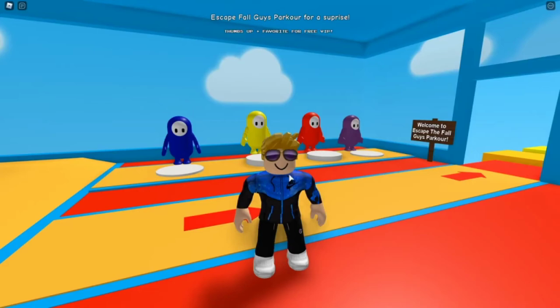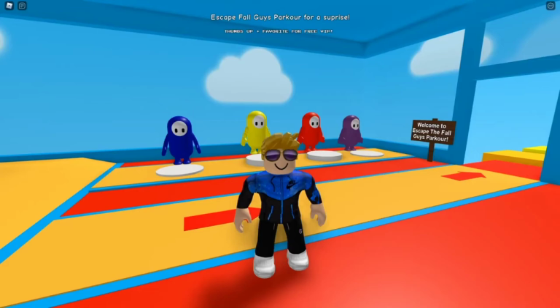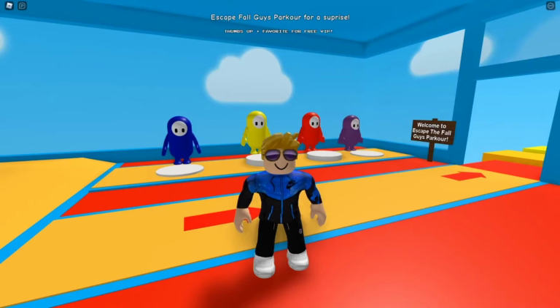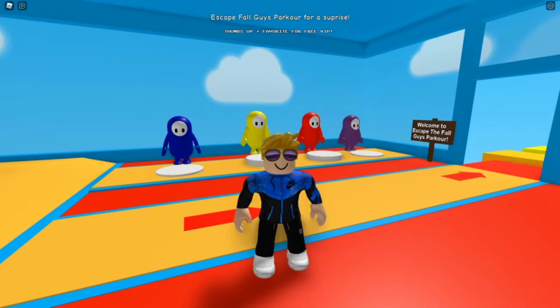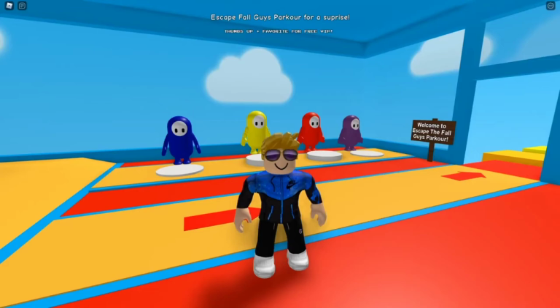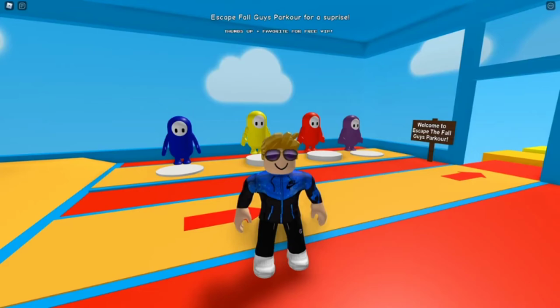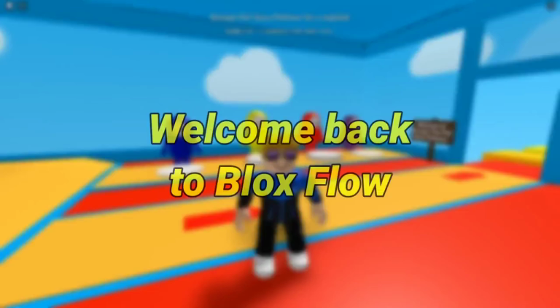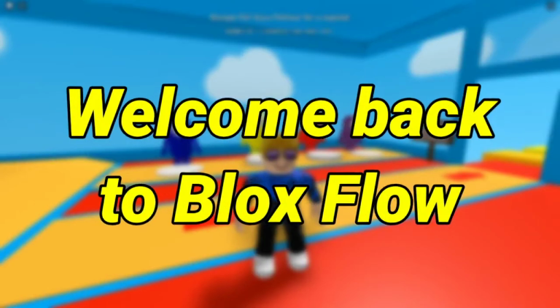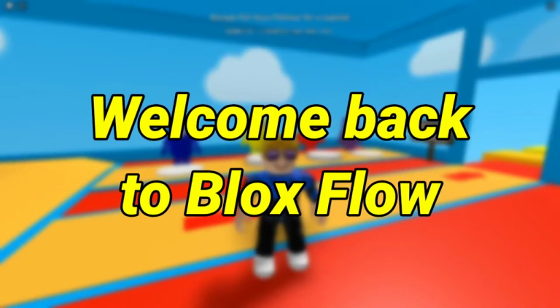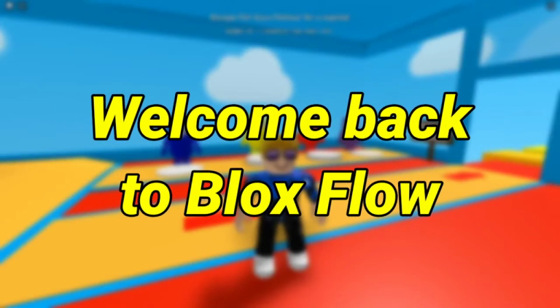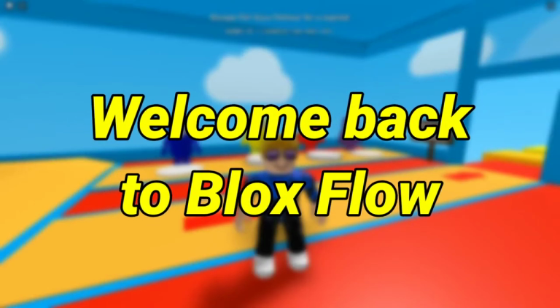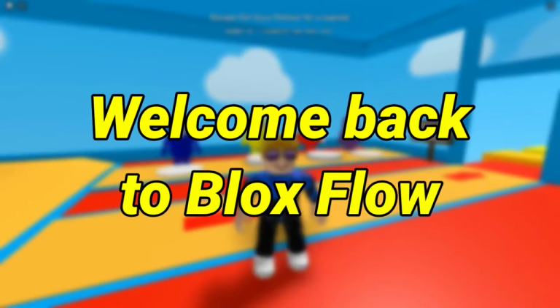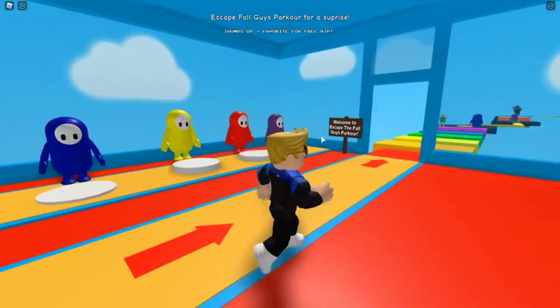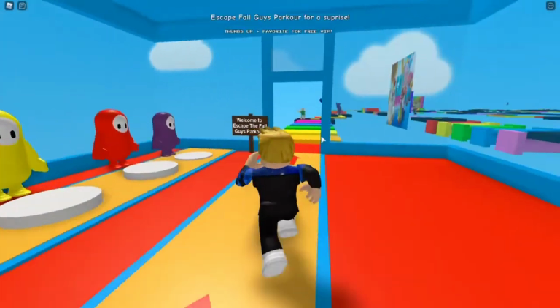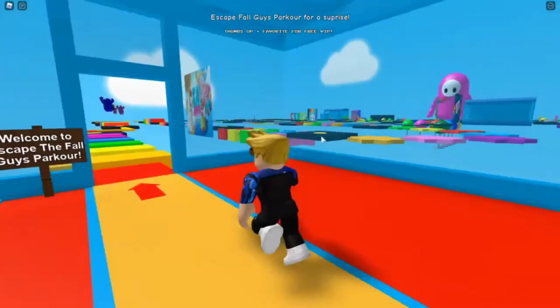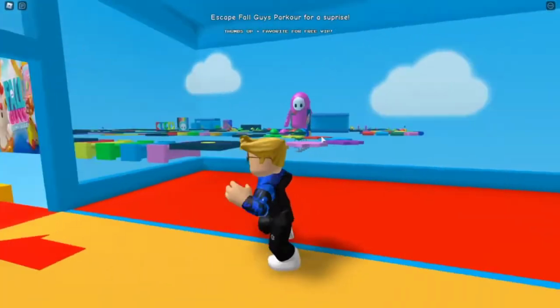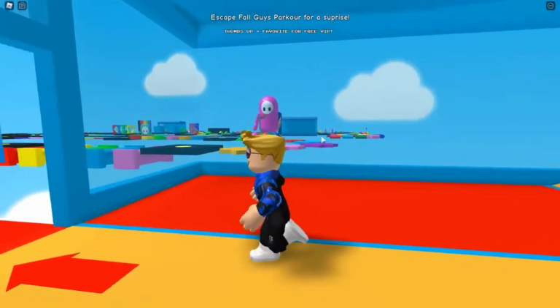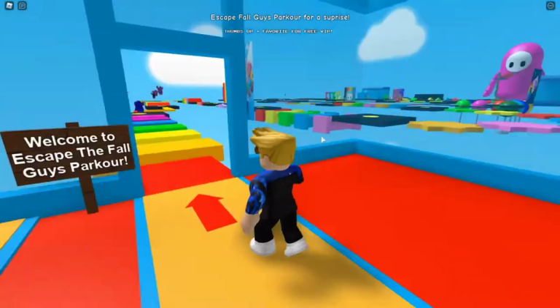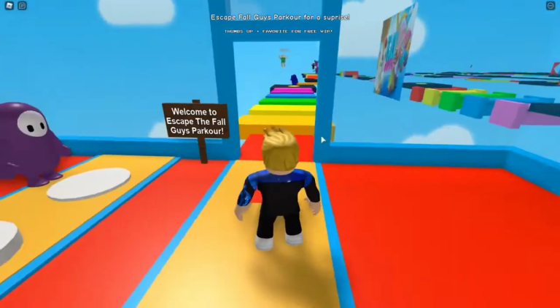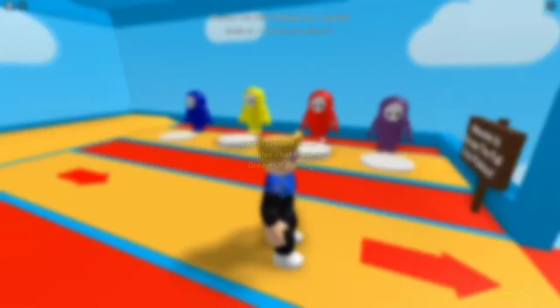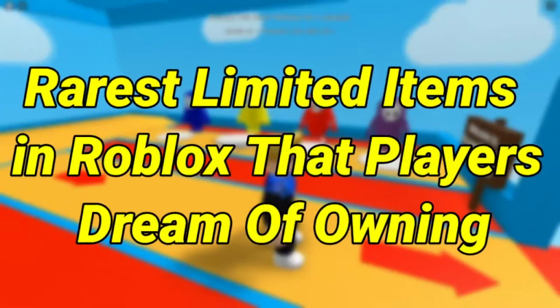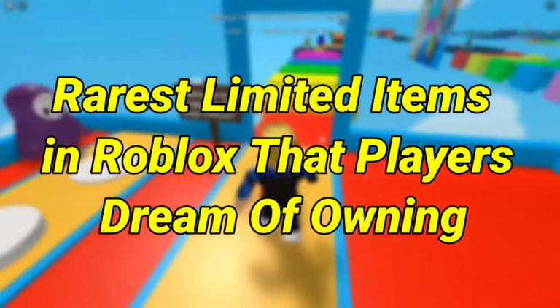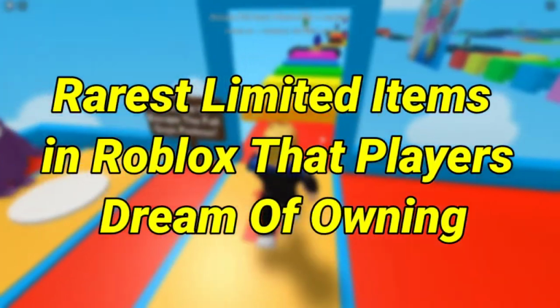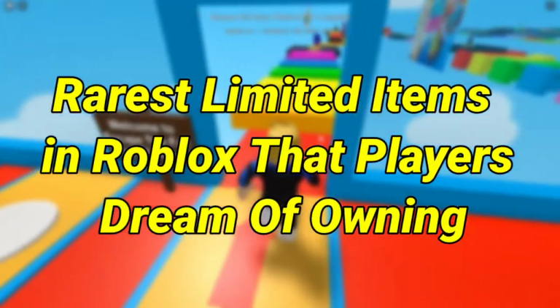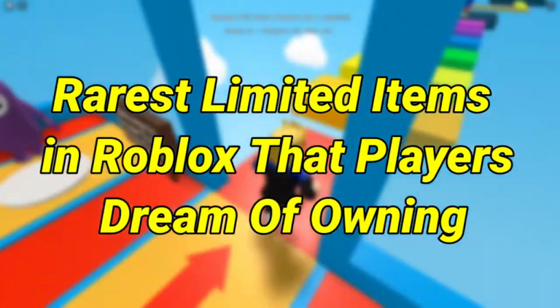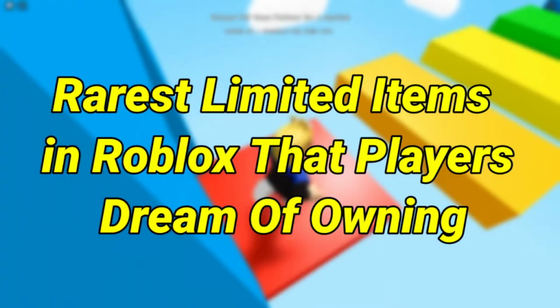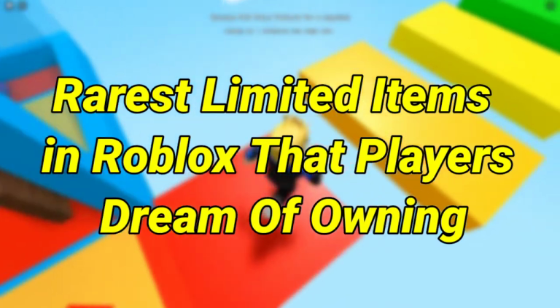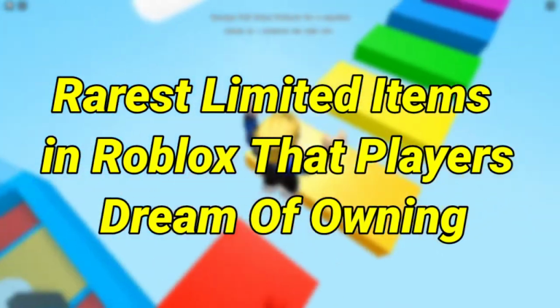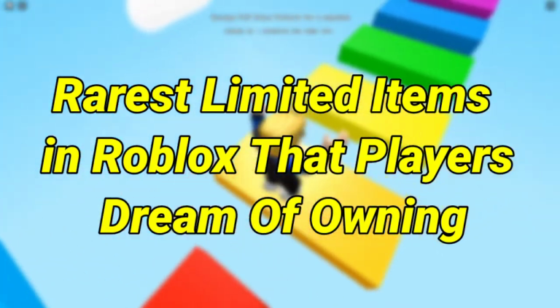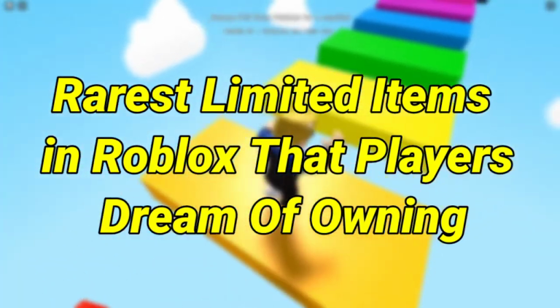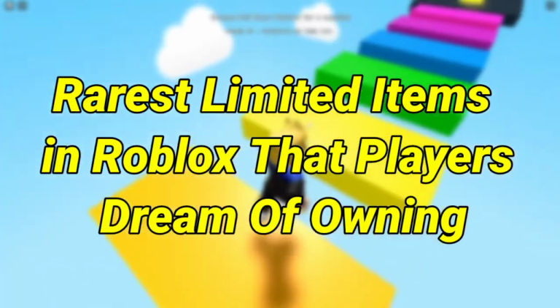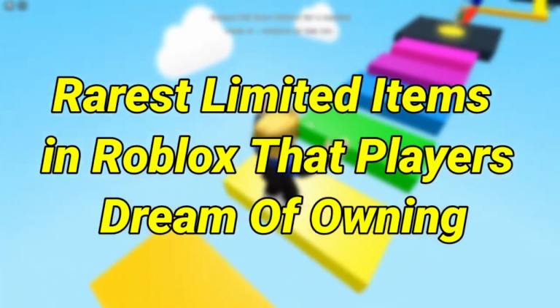Hey guys, what's up? Welcome back to Blox Flow. In this video we're going to talk about the rarest limited items in Roblox that players dream of owning.